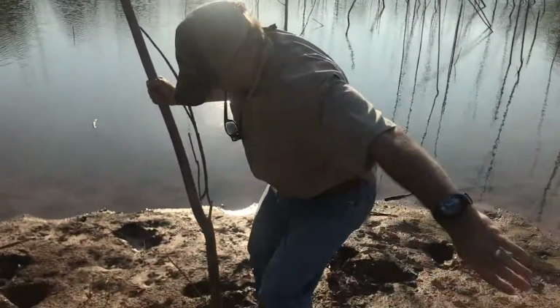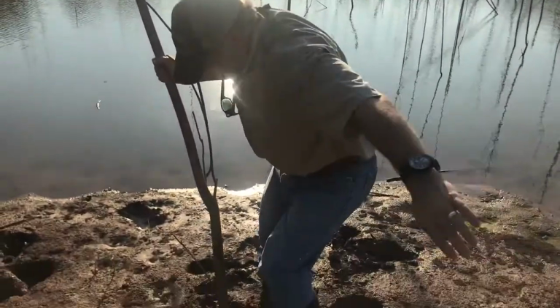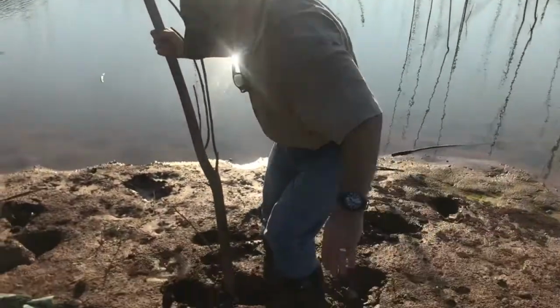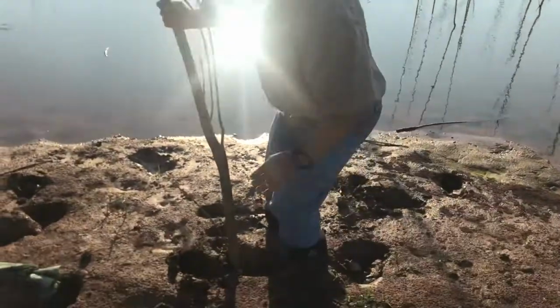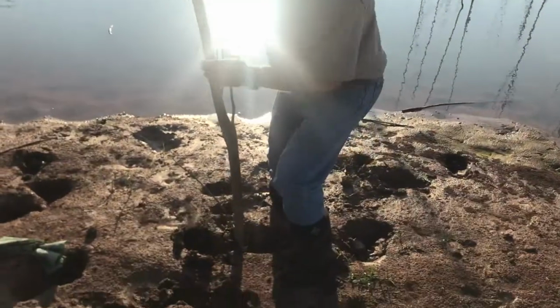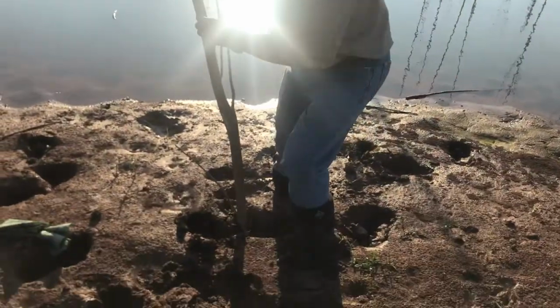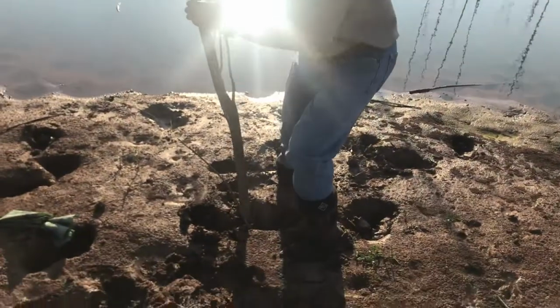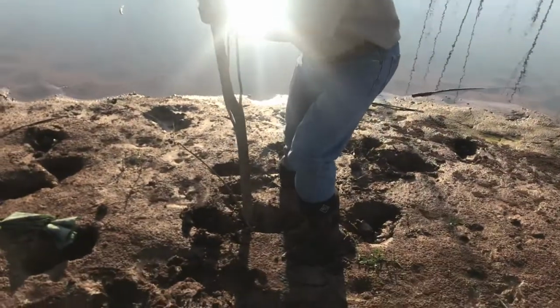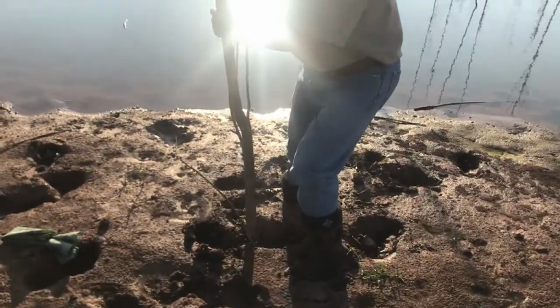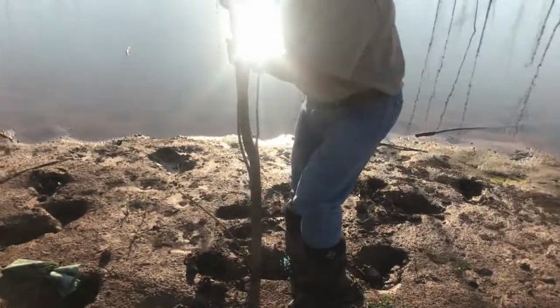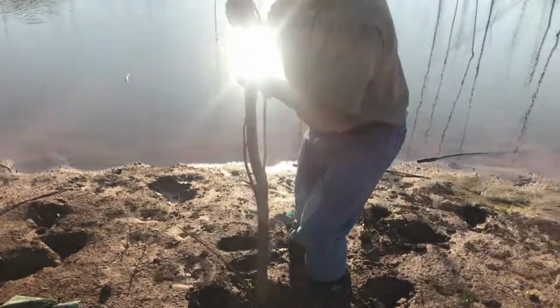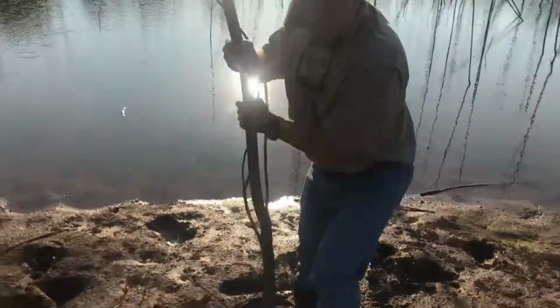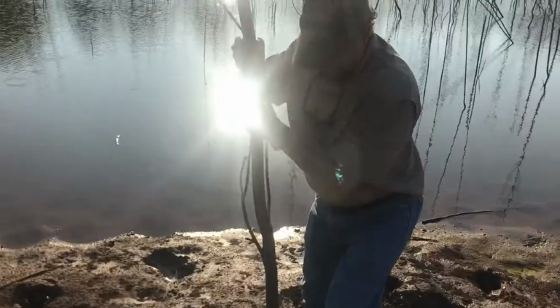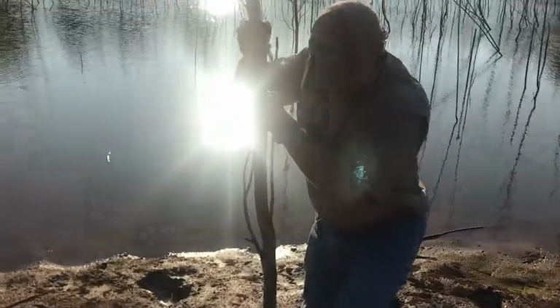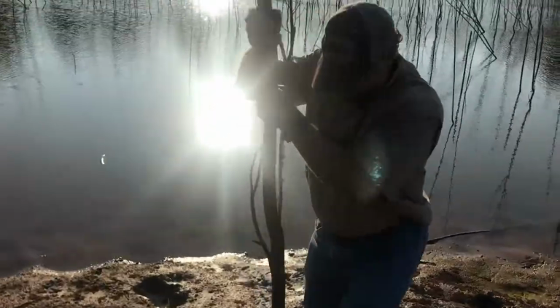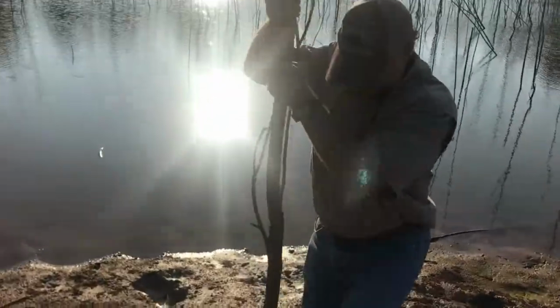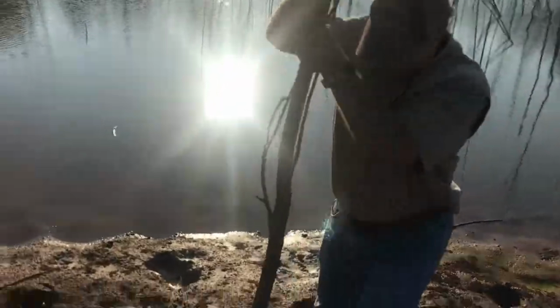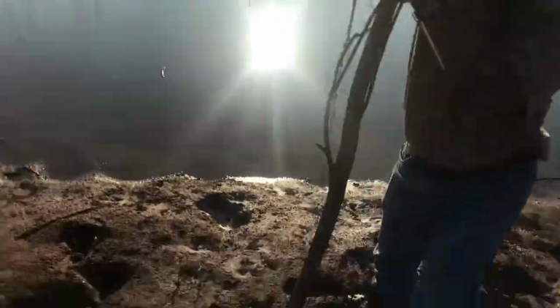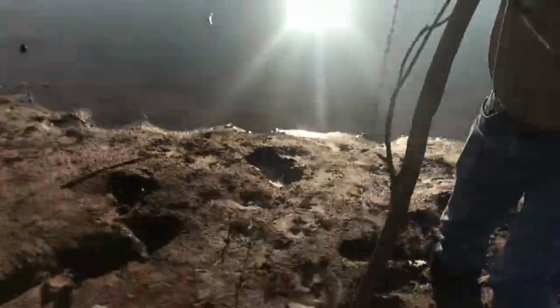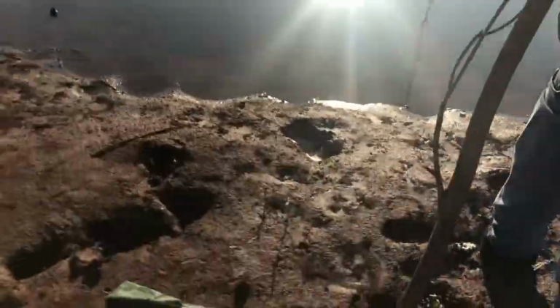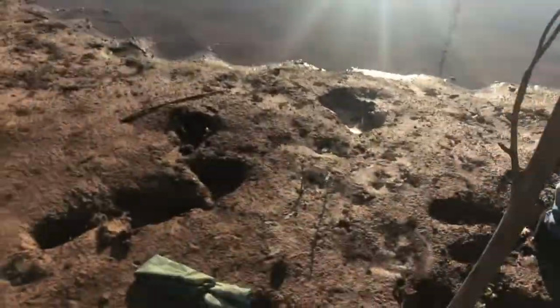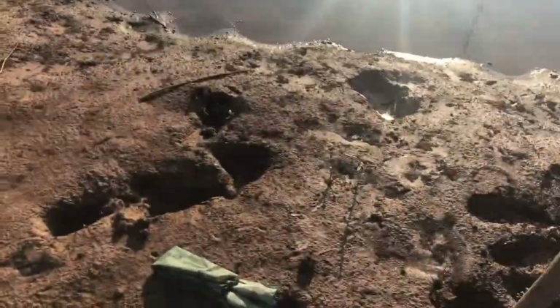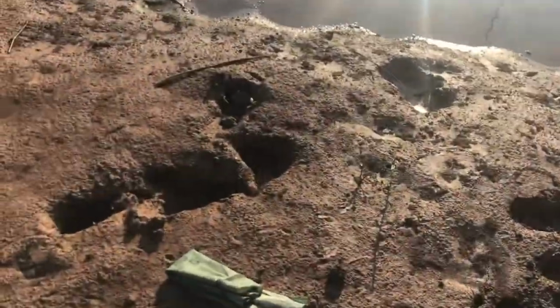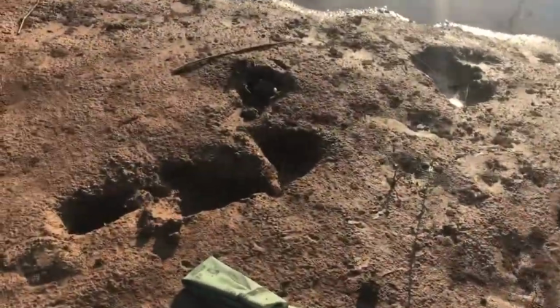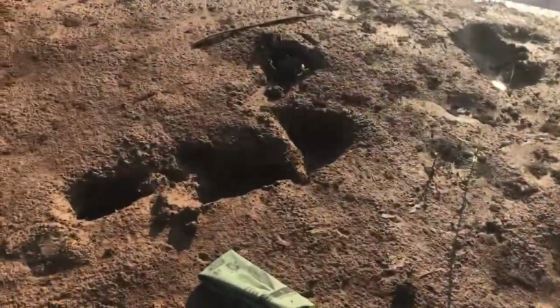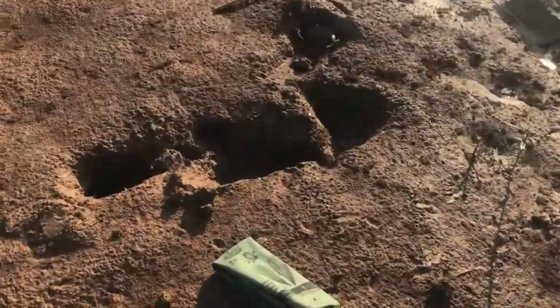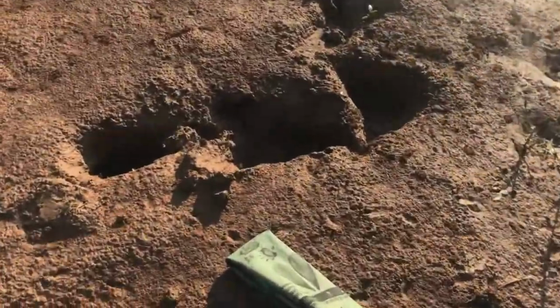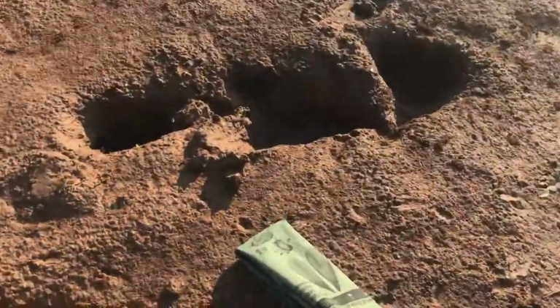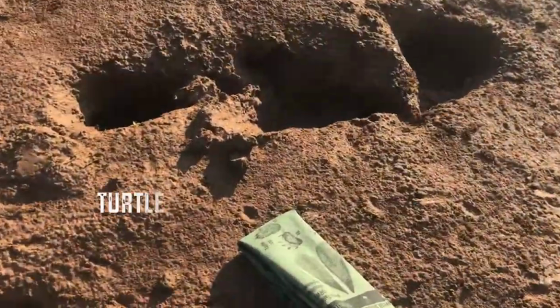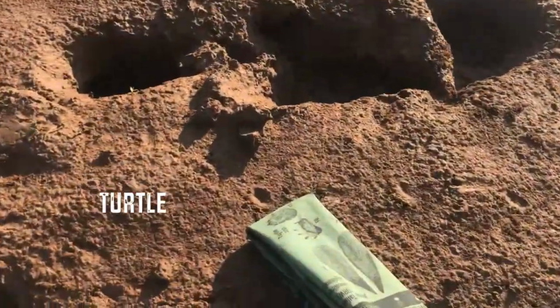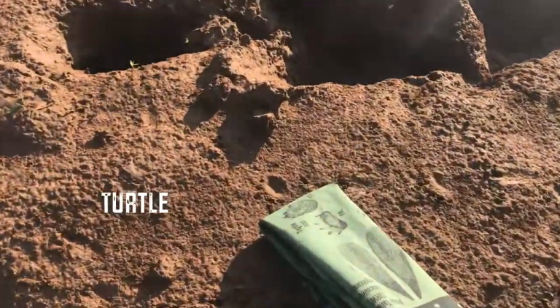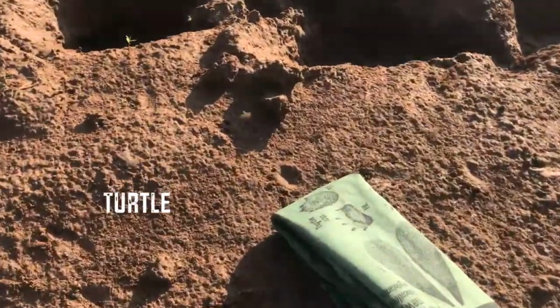Bo's got himself stuck in the mud. This is a theme with us, huh? Alright, here we go.